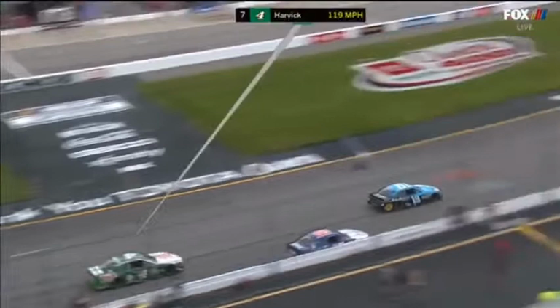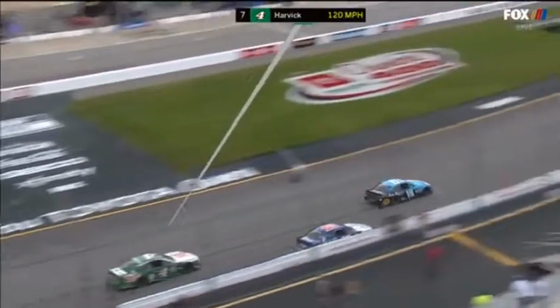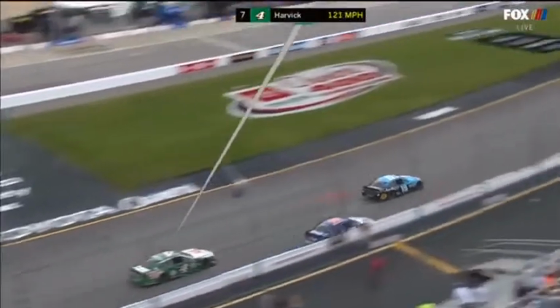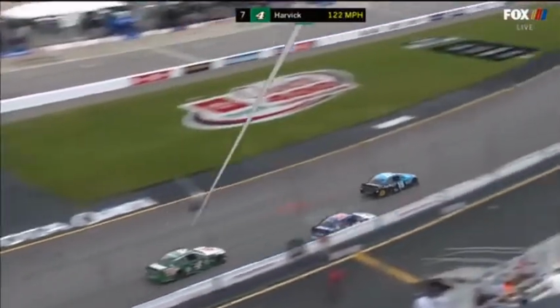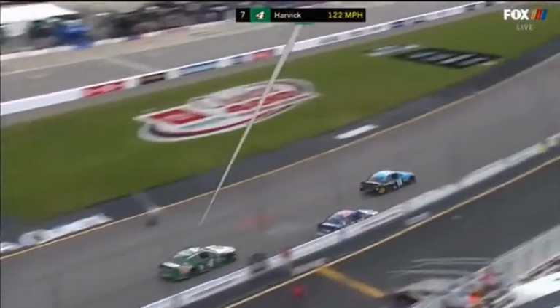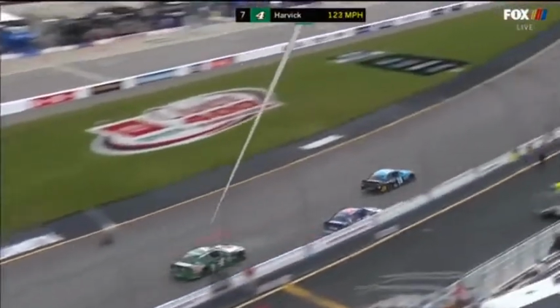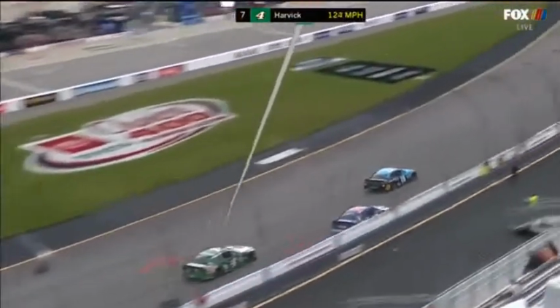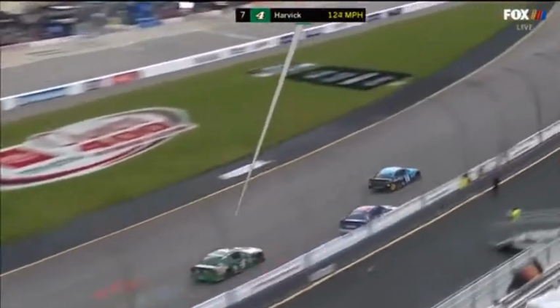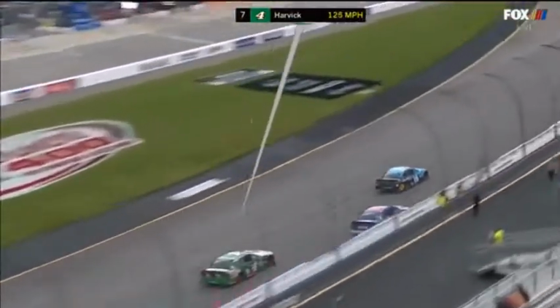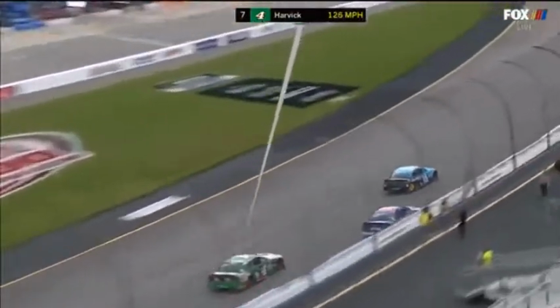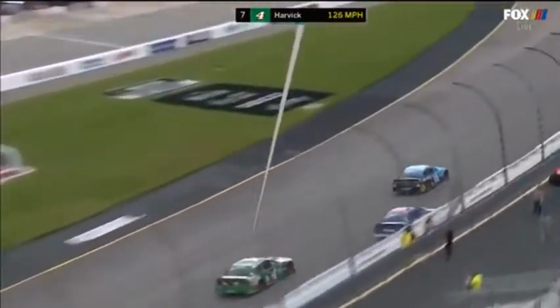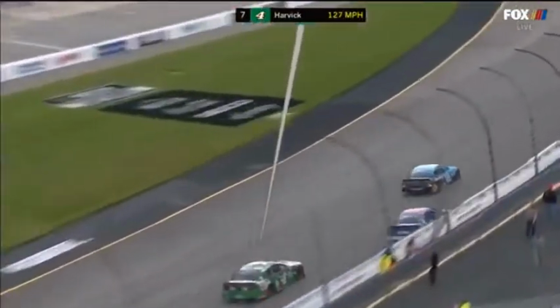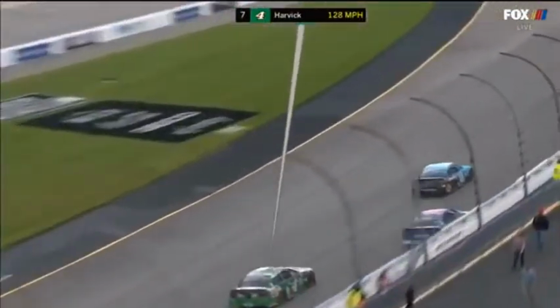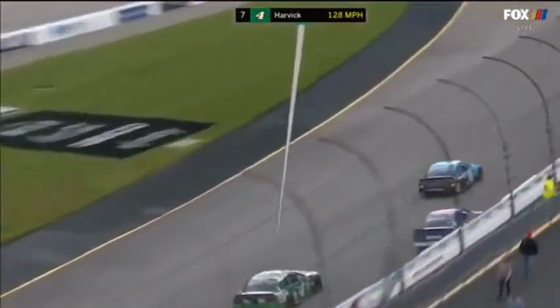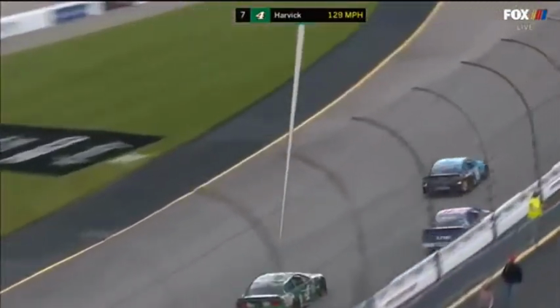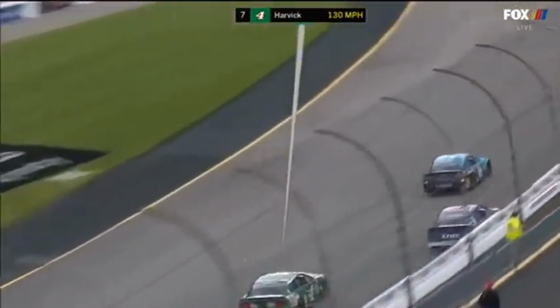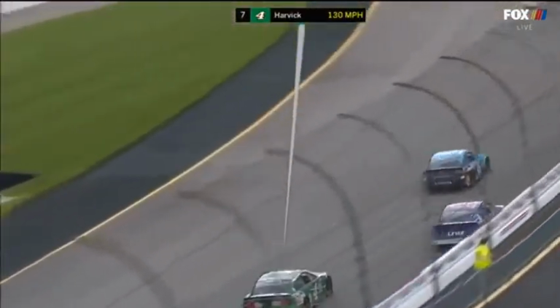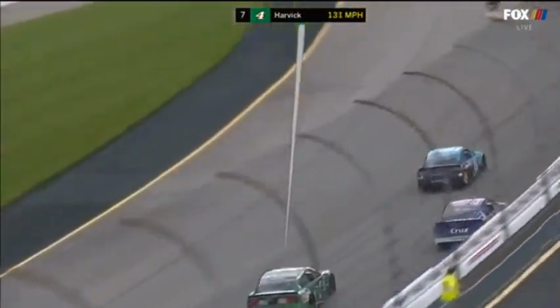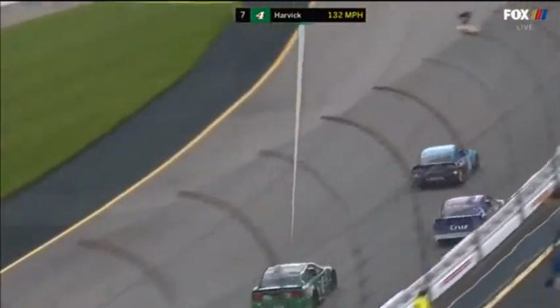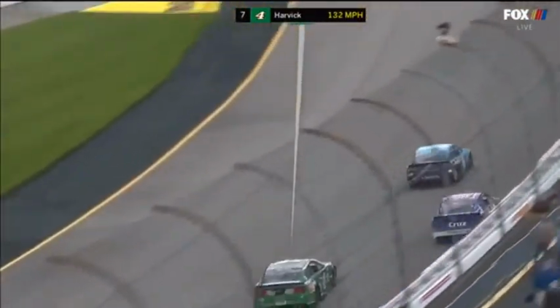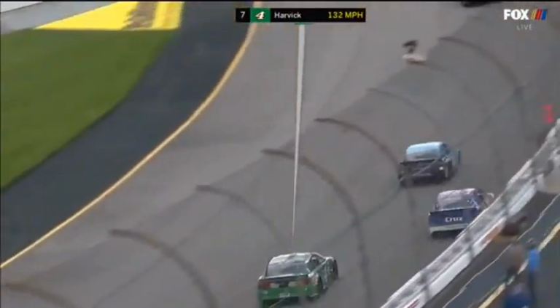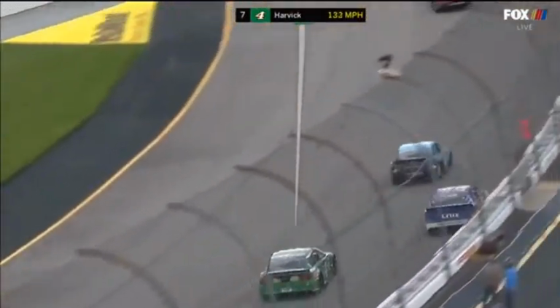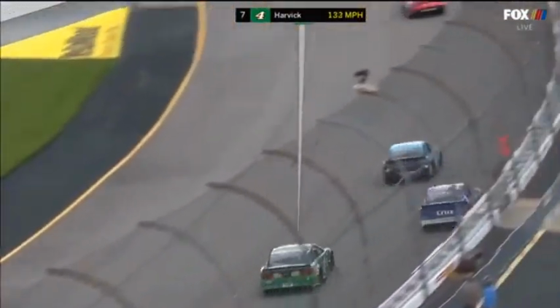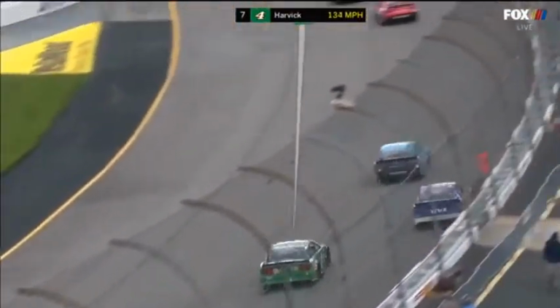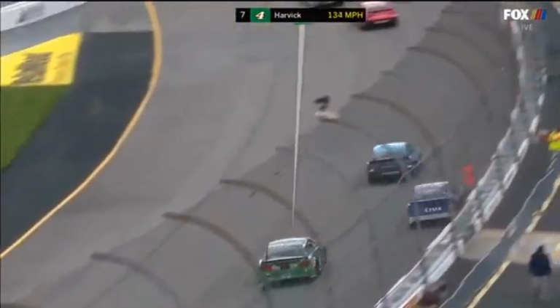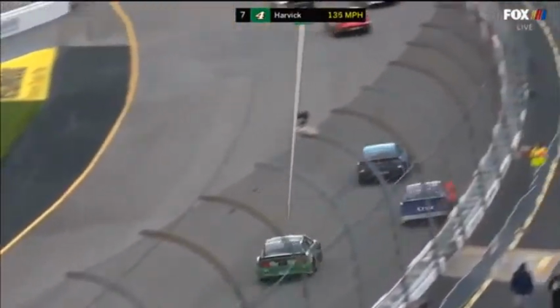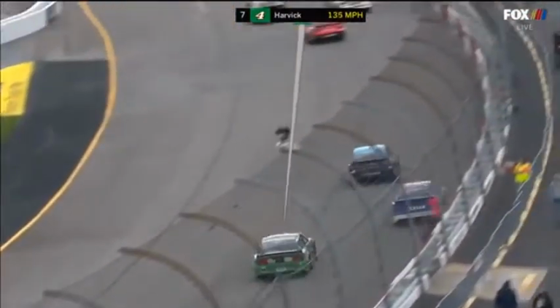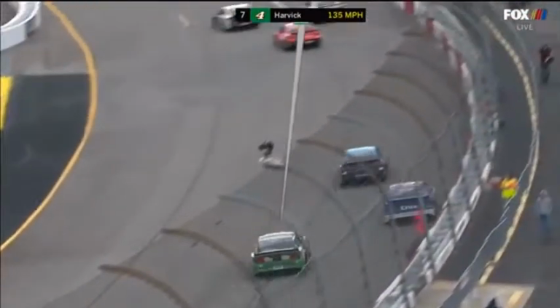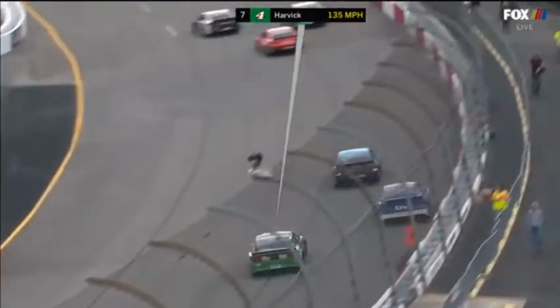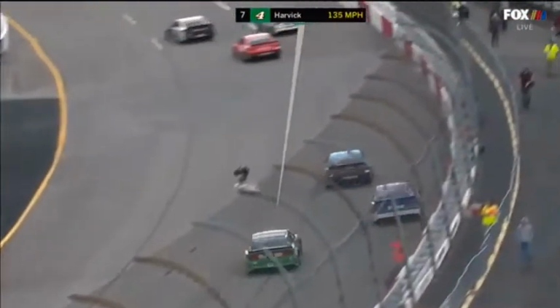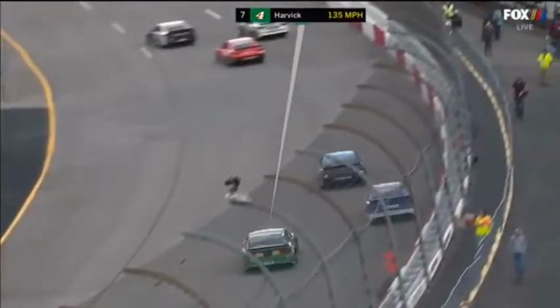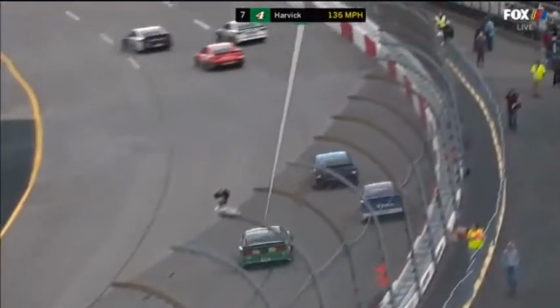Kevin was running eighth when this happened, just past the start-finish line going into turn one.